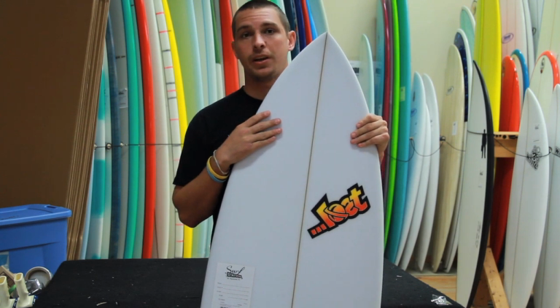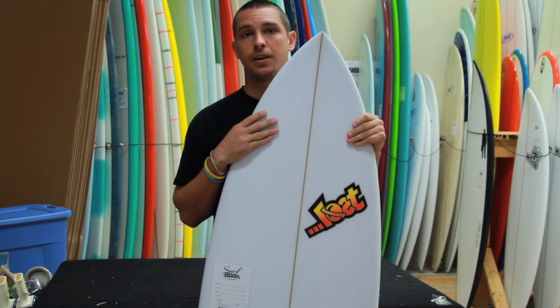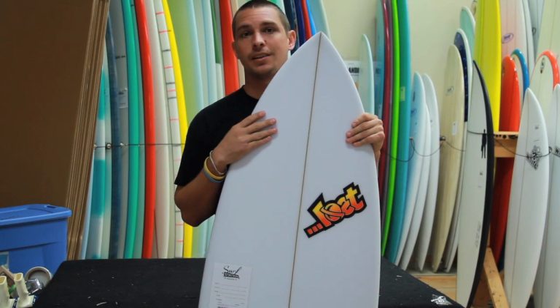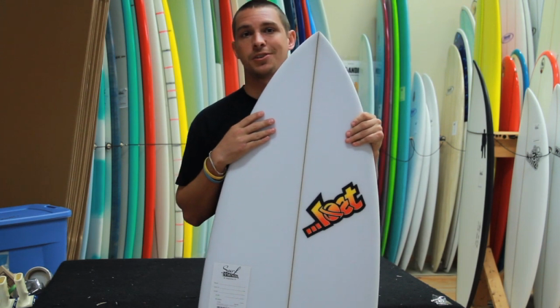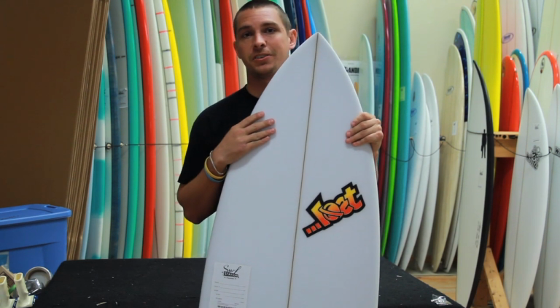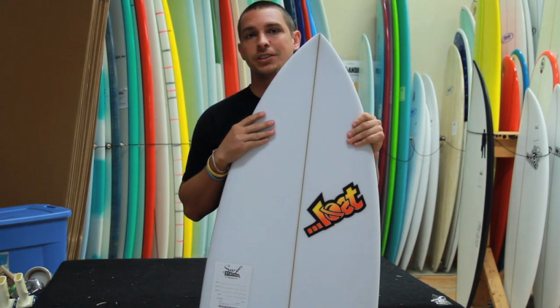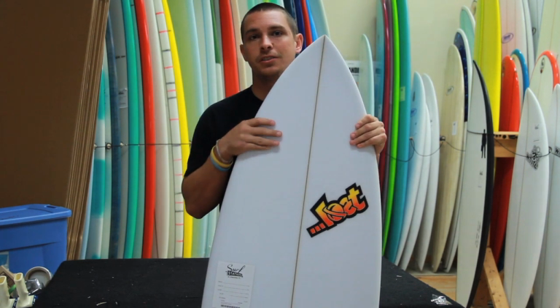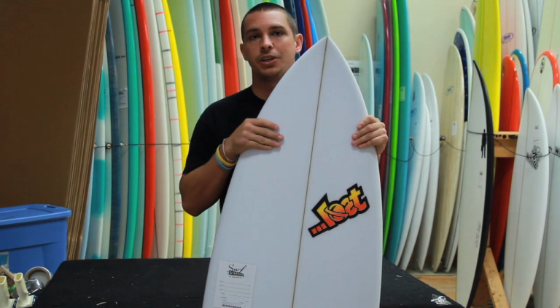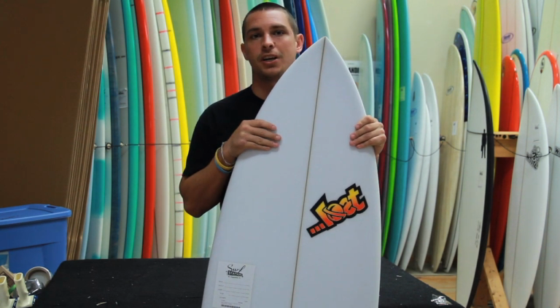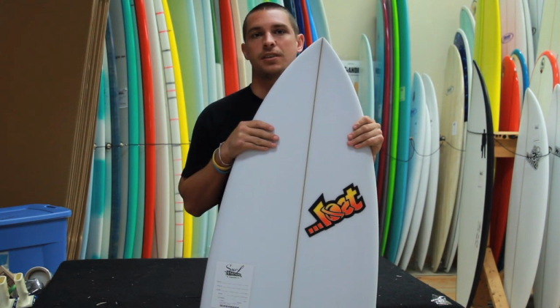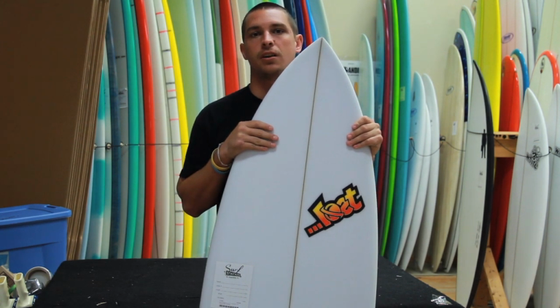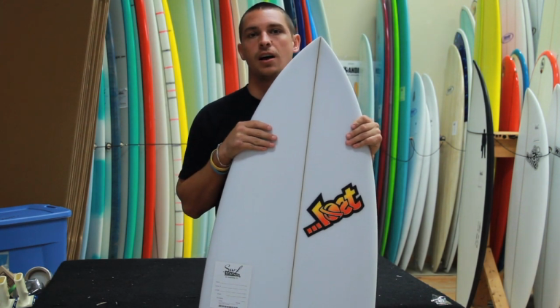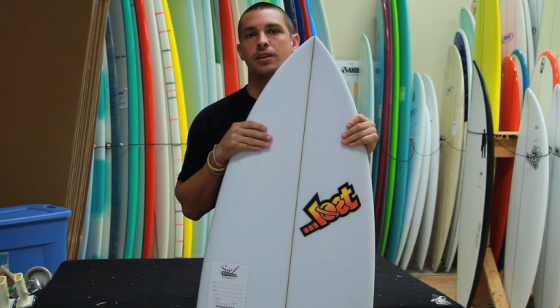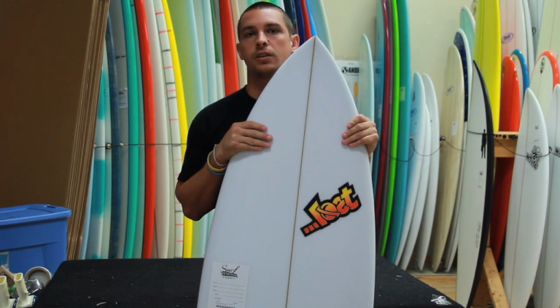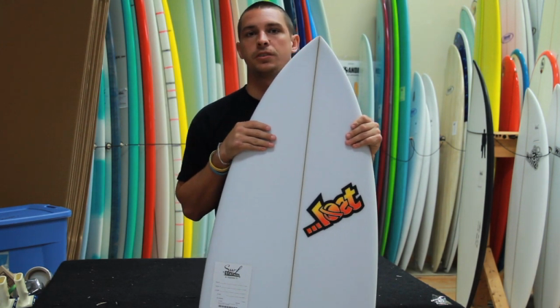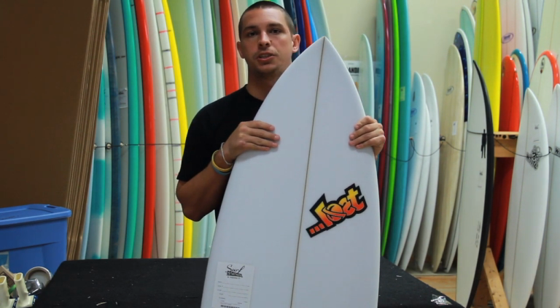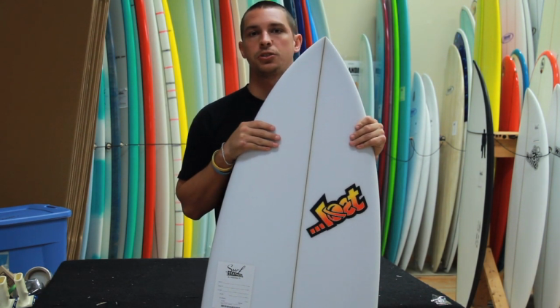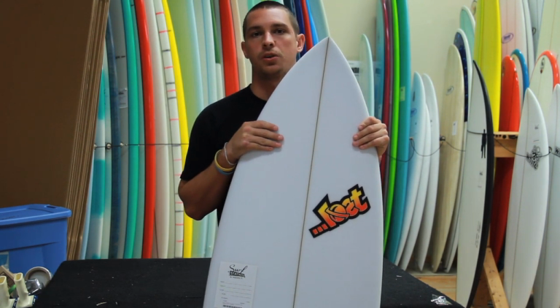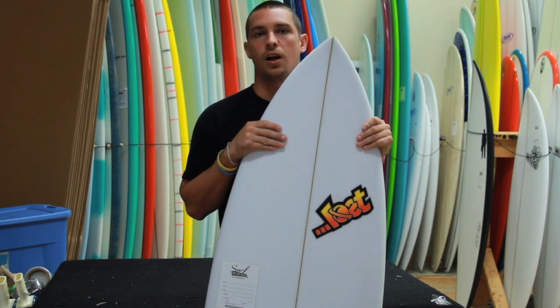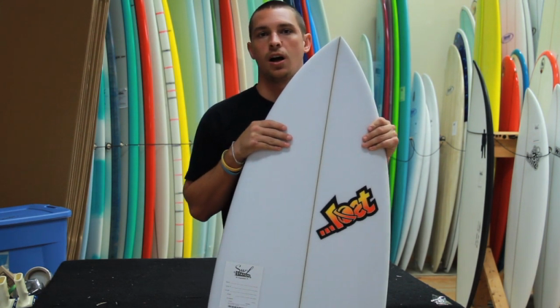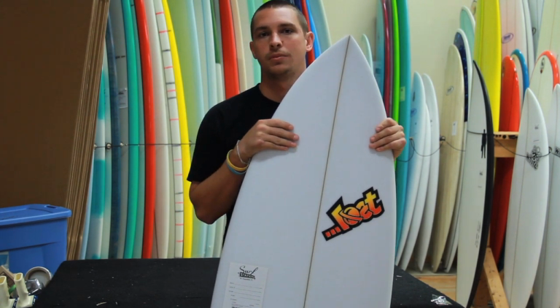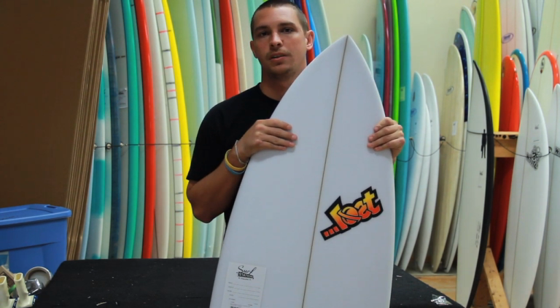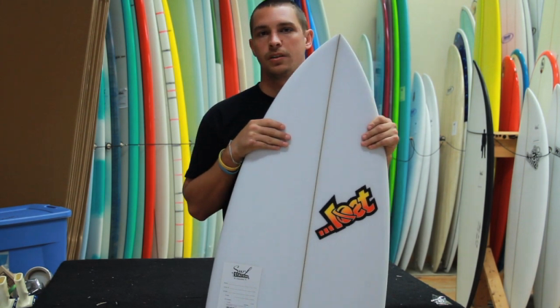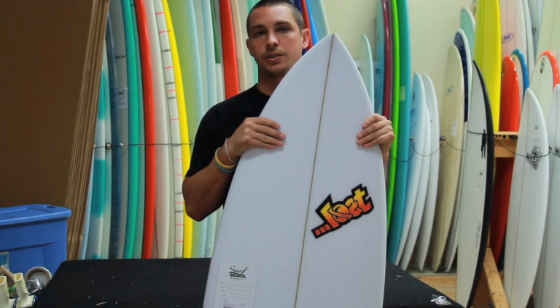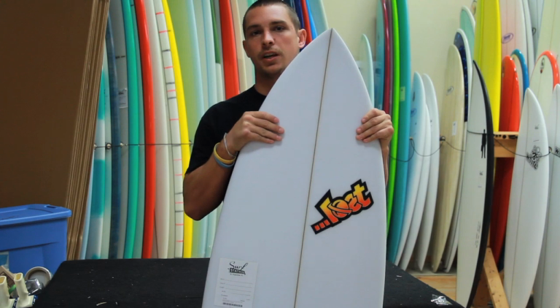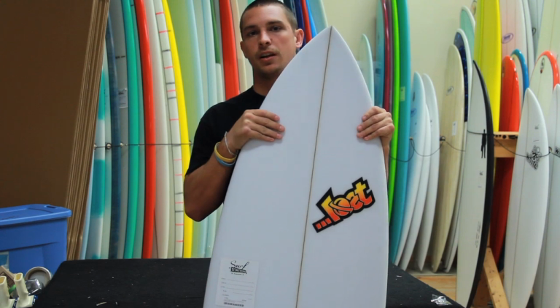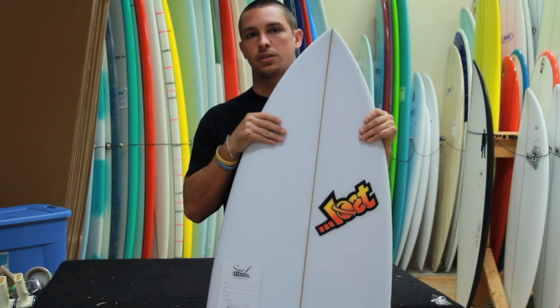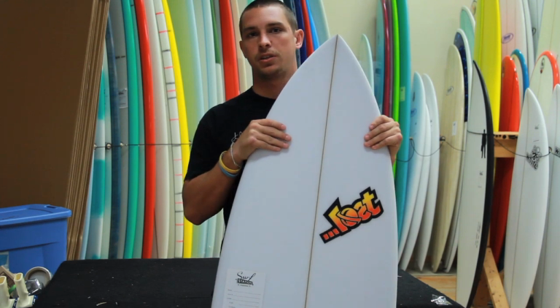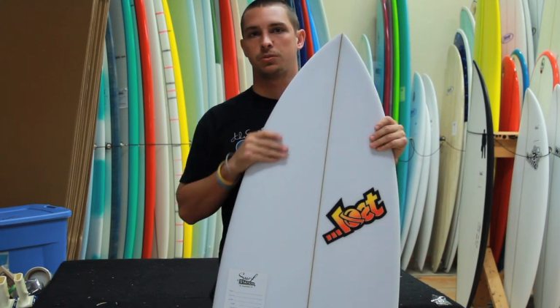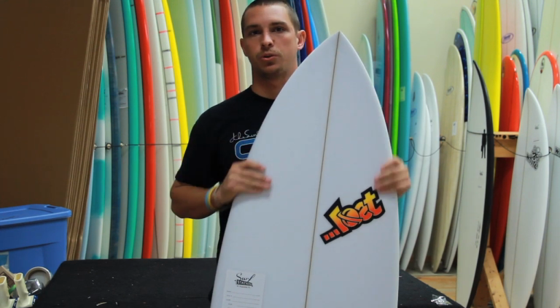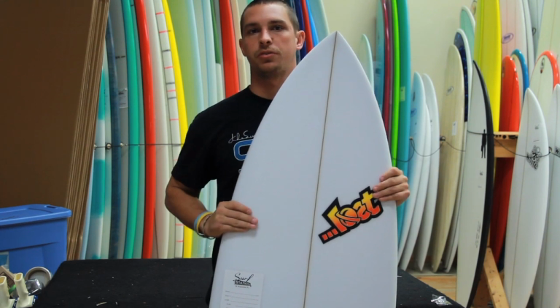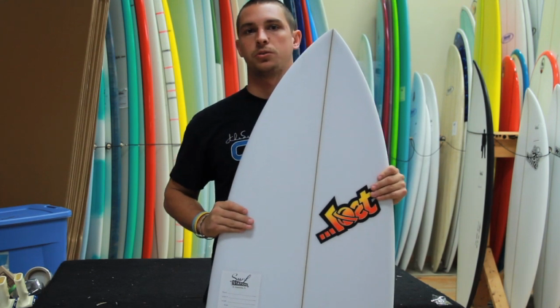We have them available here at Surf Station. You can check us out online at surfstationstore.com. Thanks for checking out Surf Station Board Reviews.